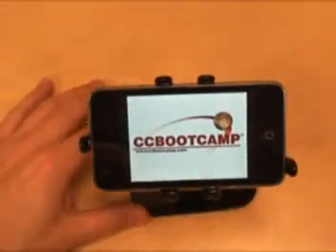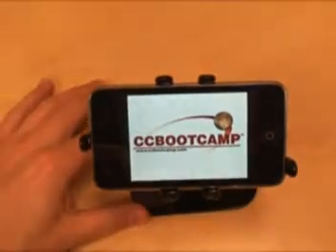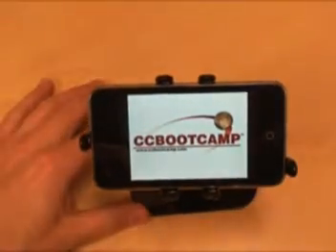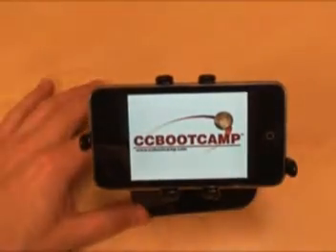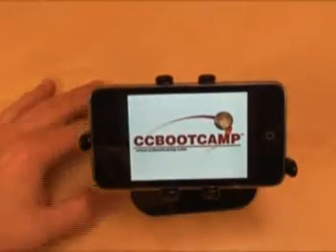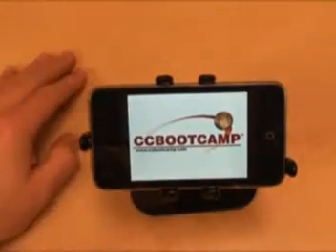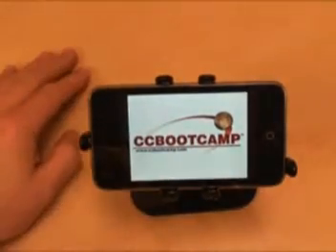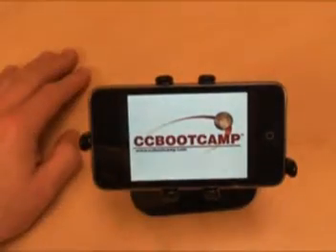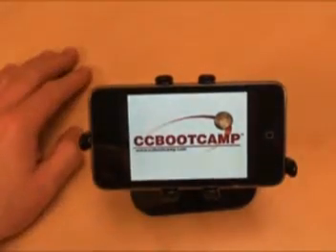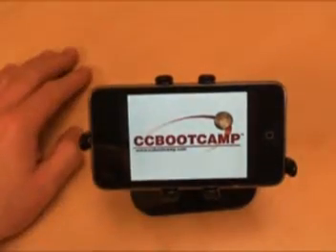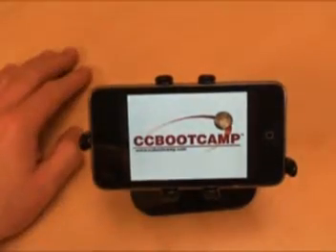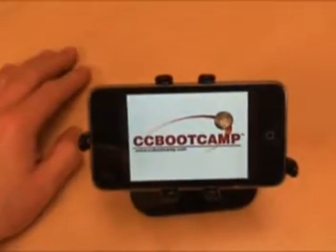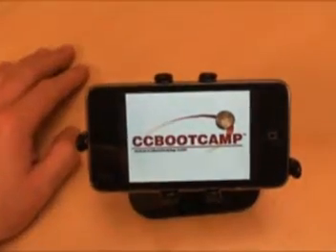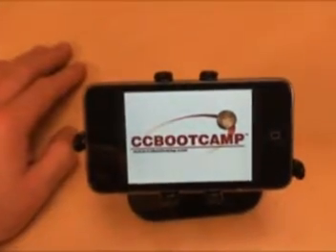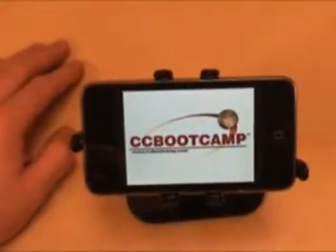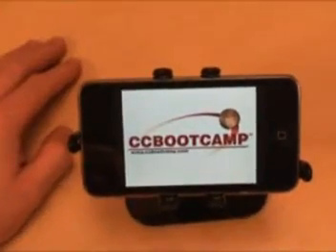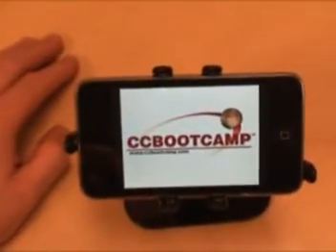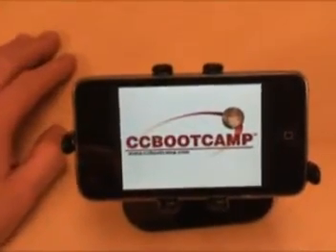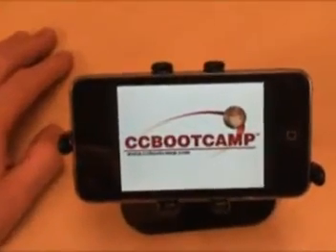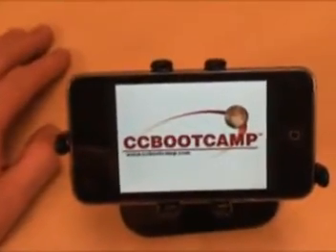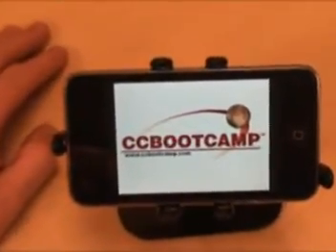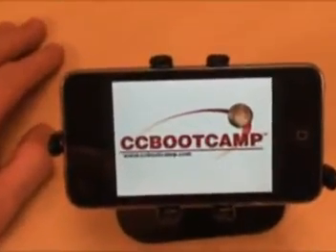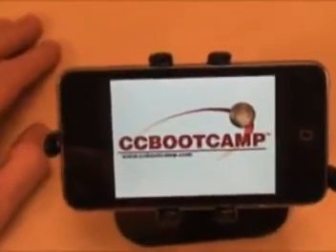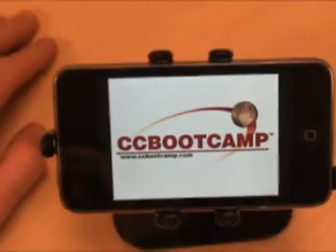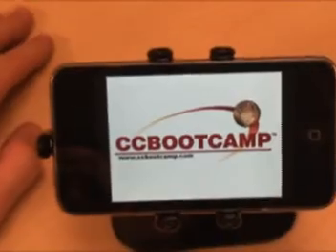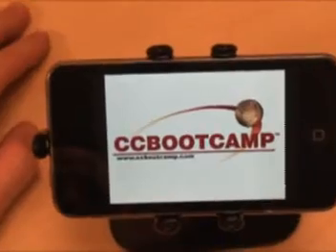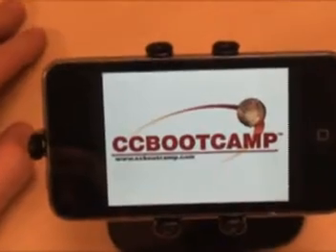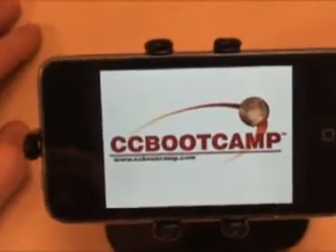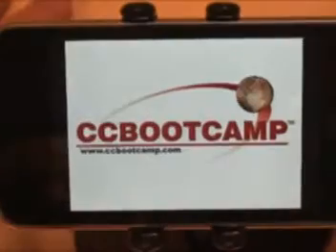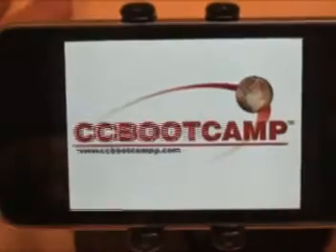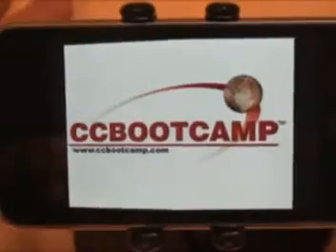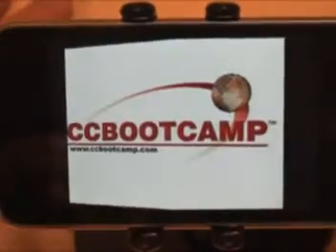Welcome to your Cisco training, all via Apple's iPod Touch 2nd generation.